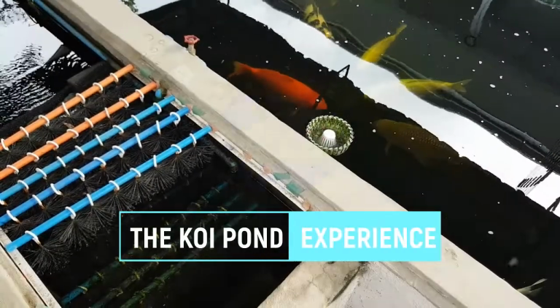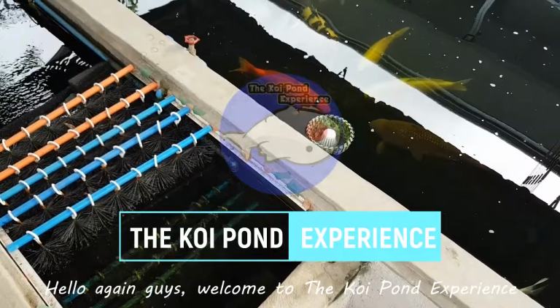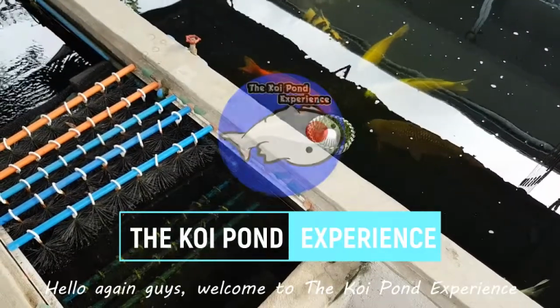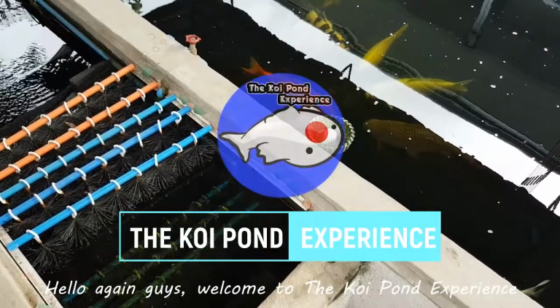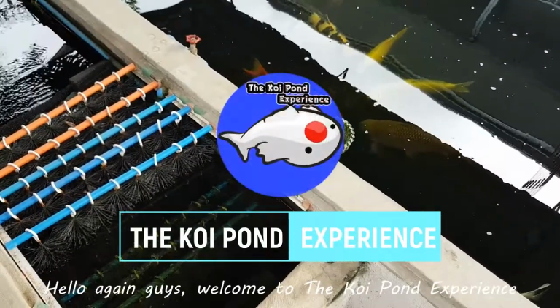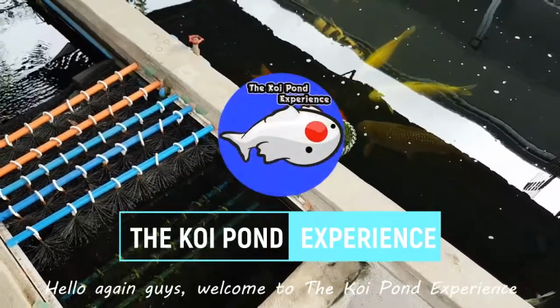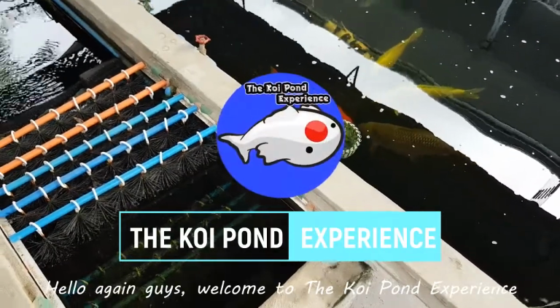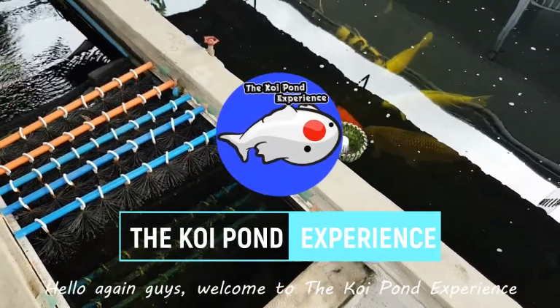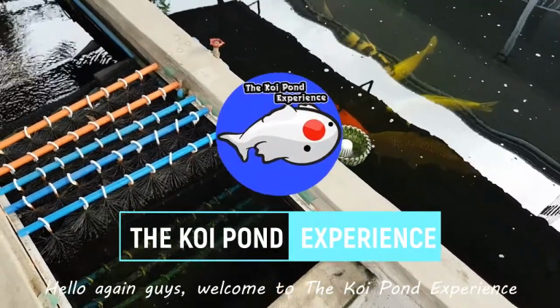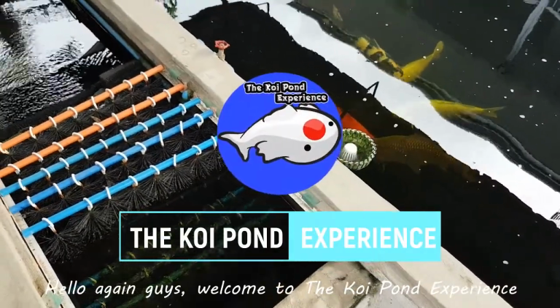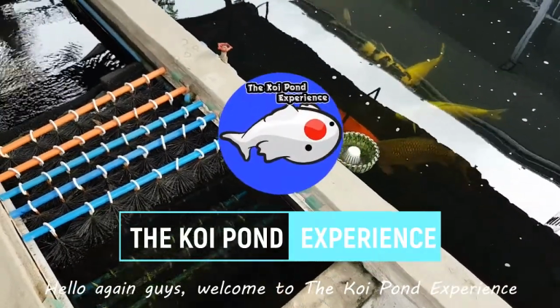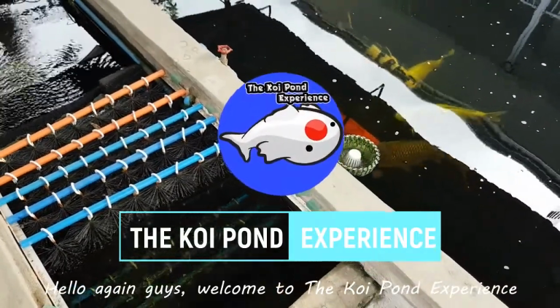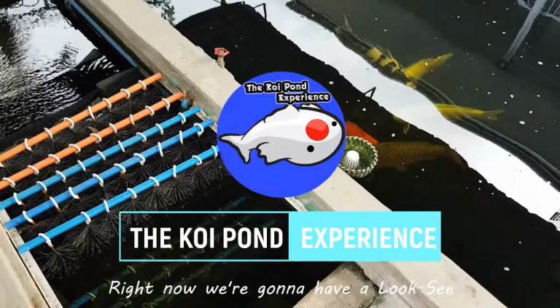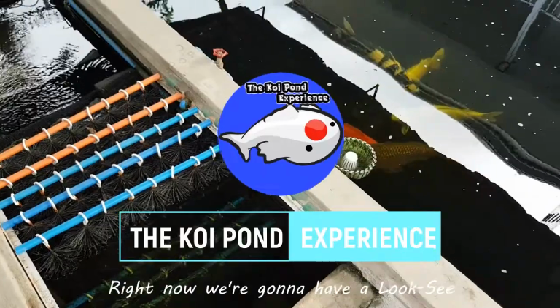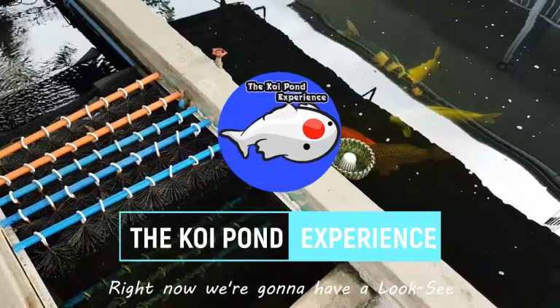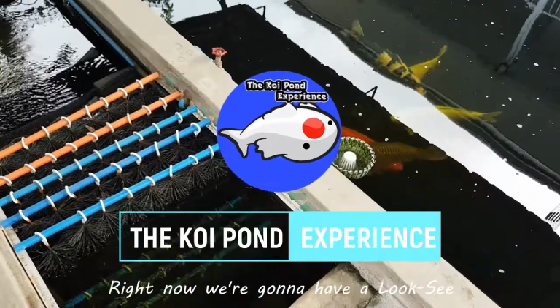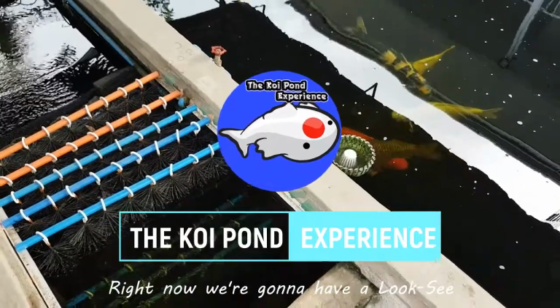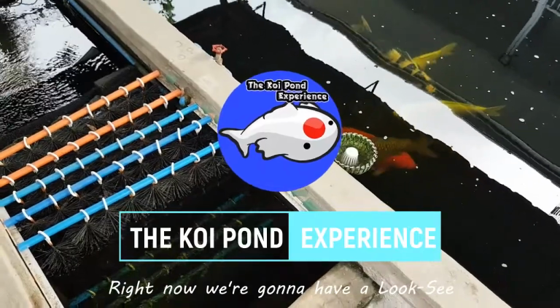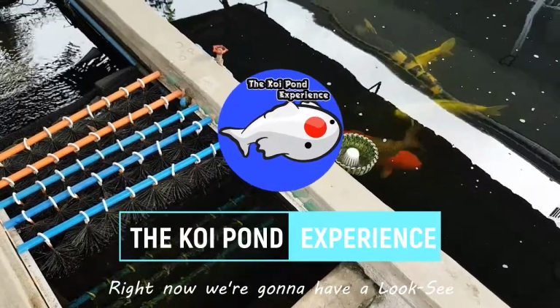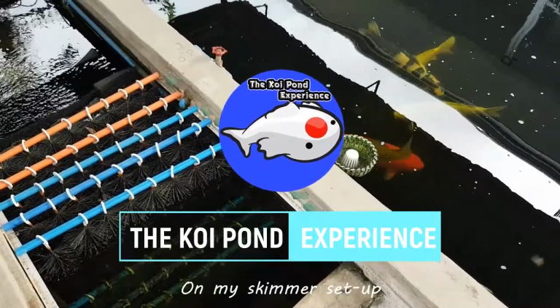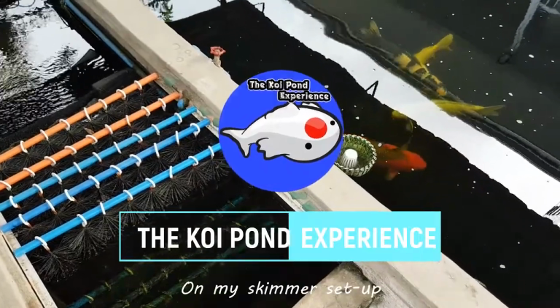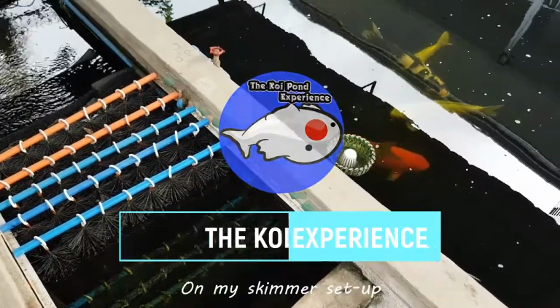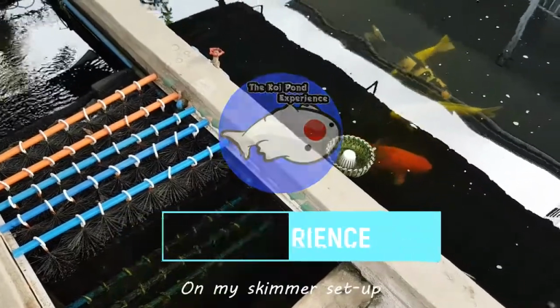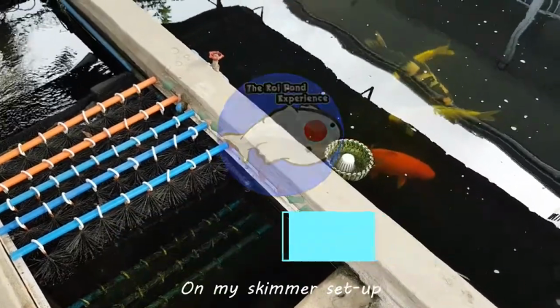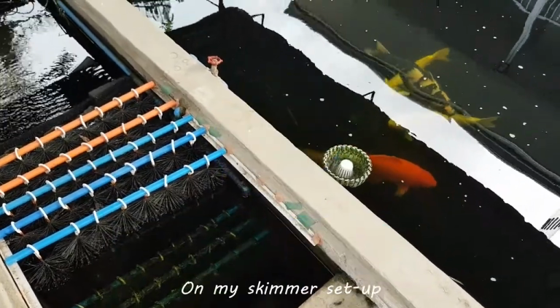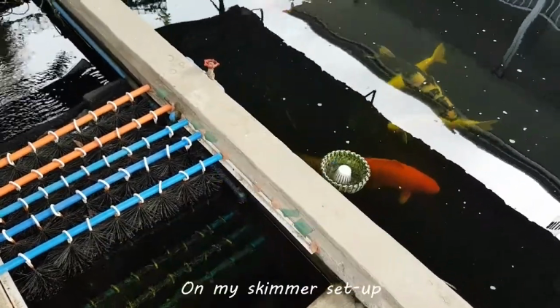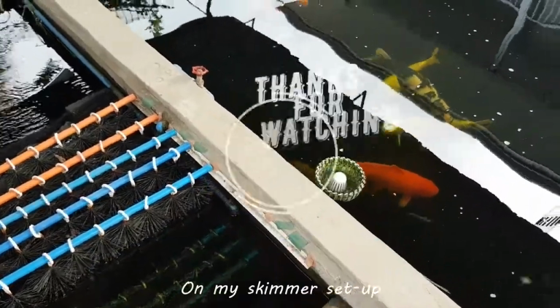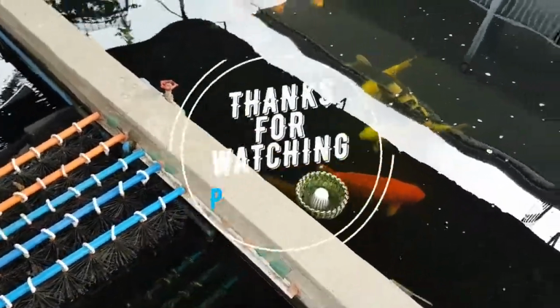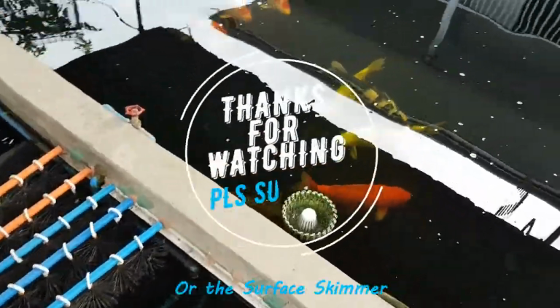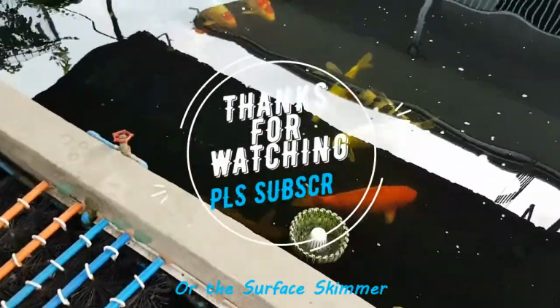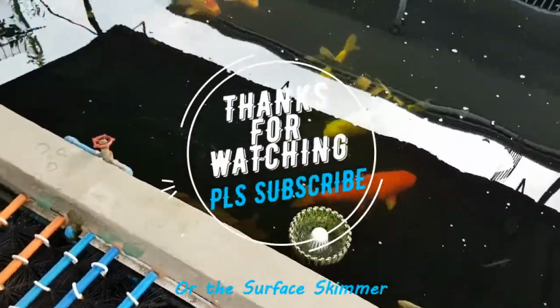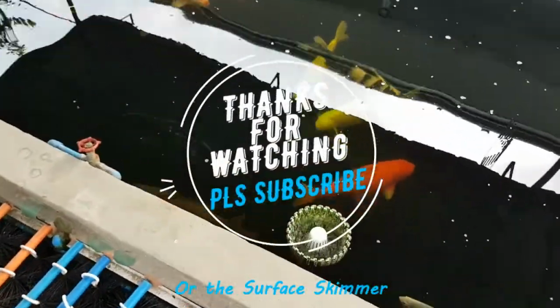Hello again guys, welcome to the Koi Pond experience. Right now, we're gonna have a look-see on my skimmer setup, or the surface skimmer.